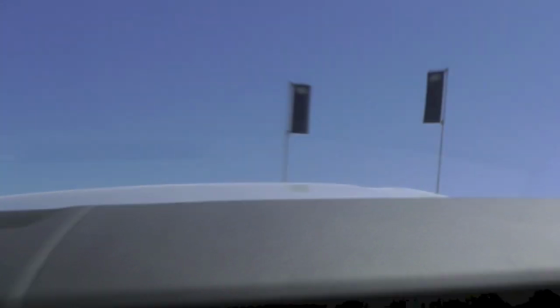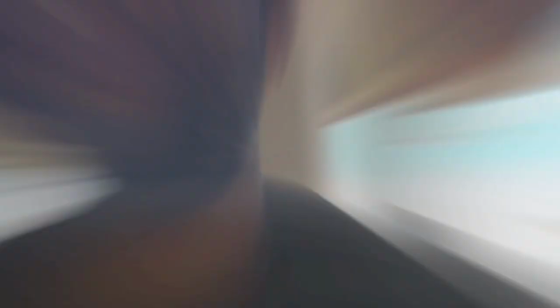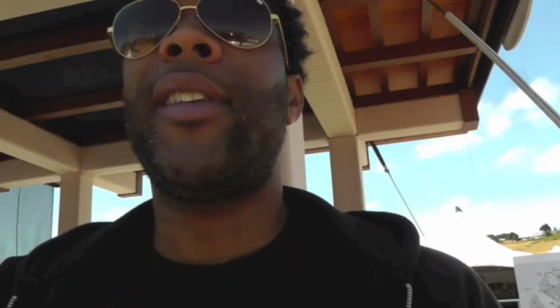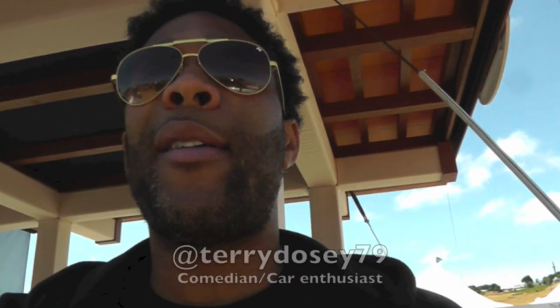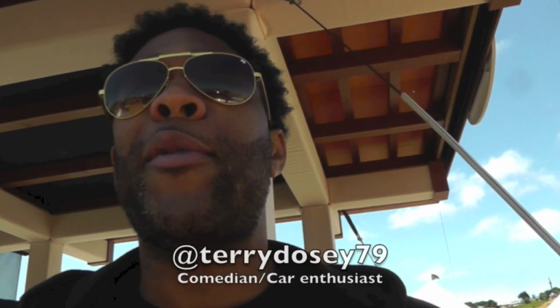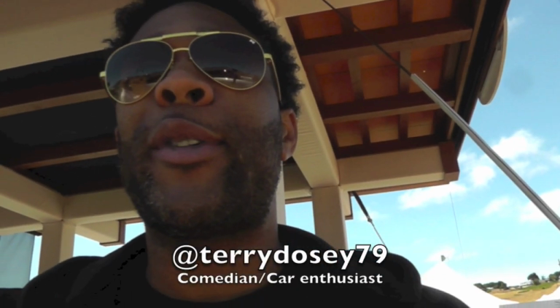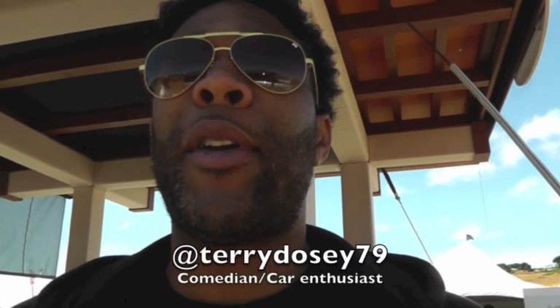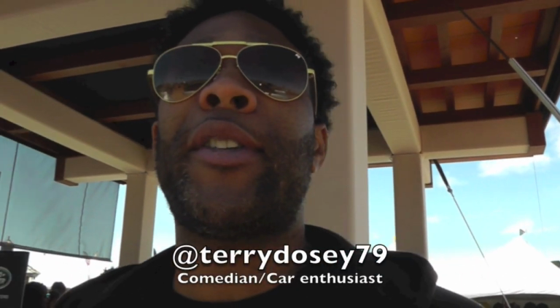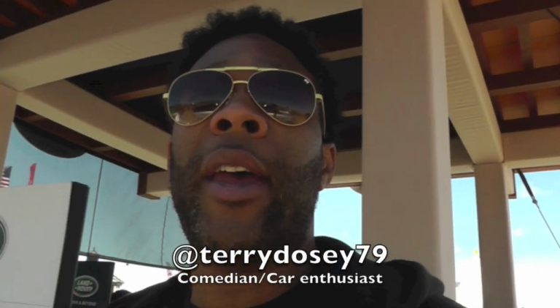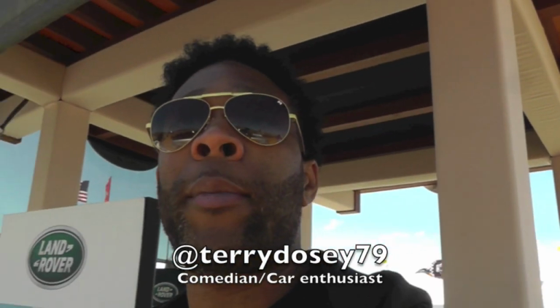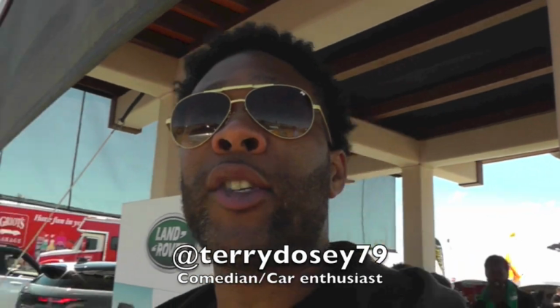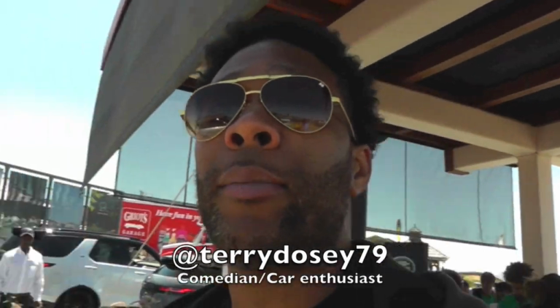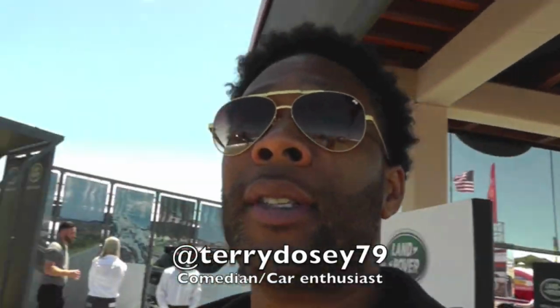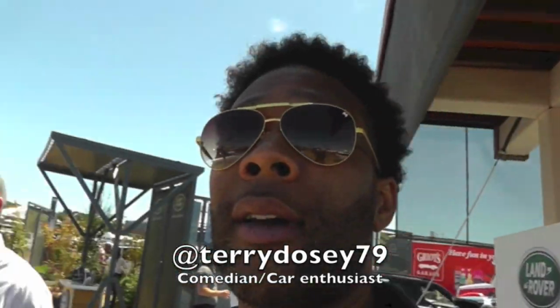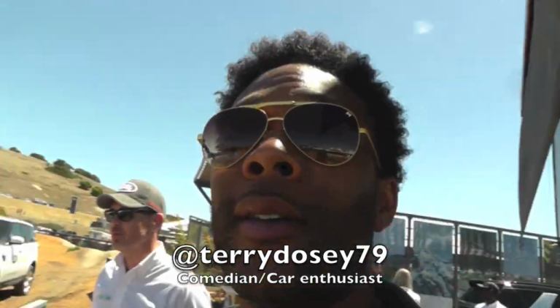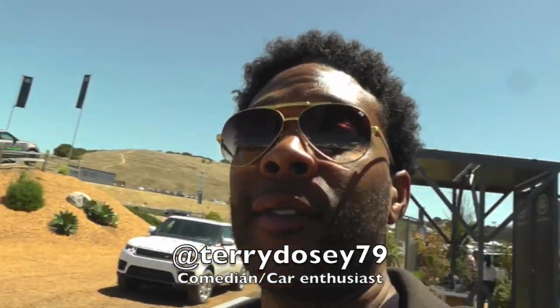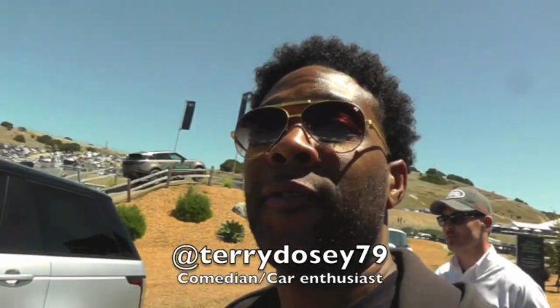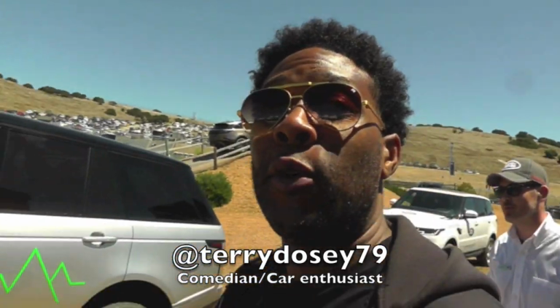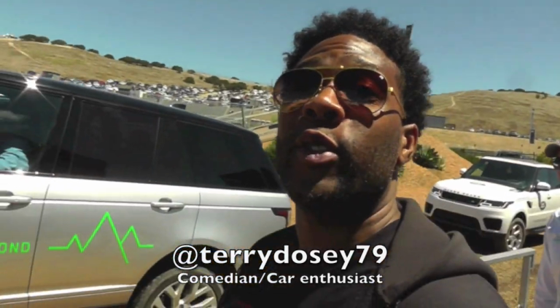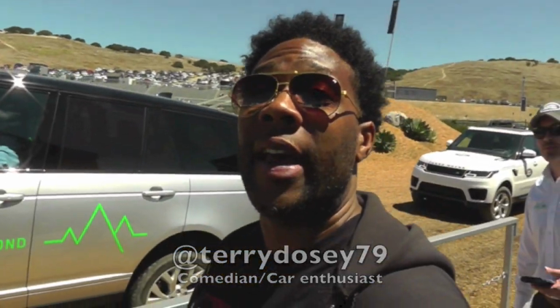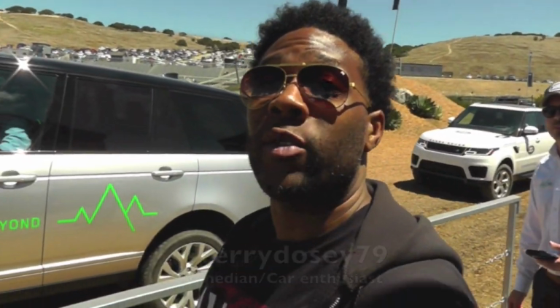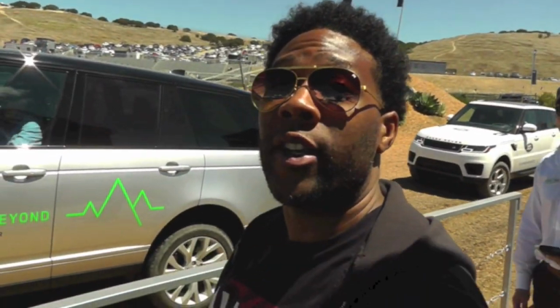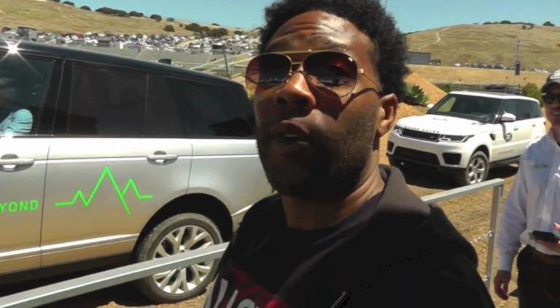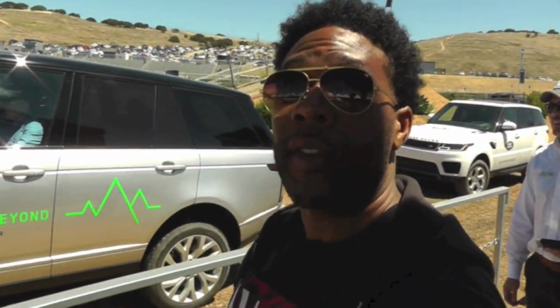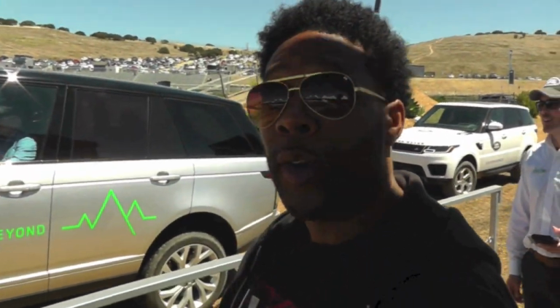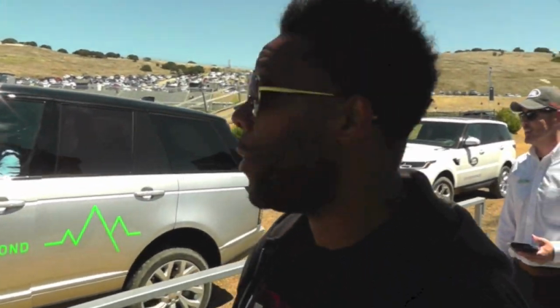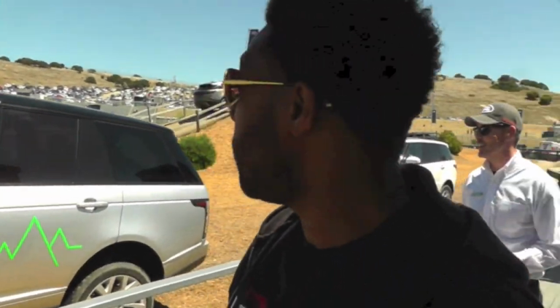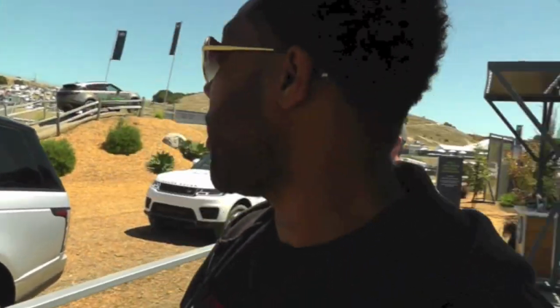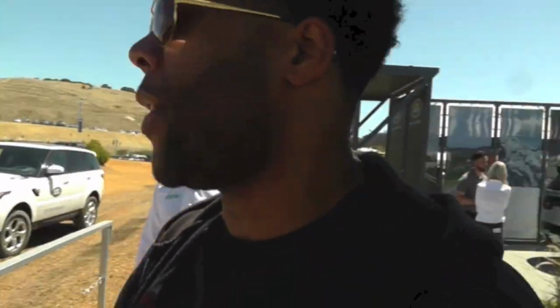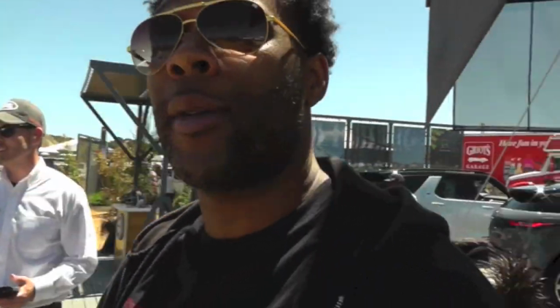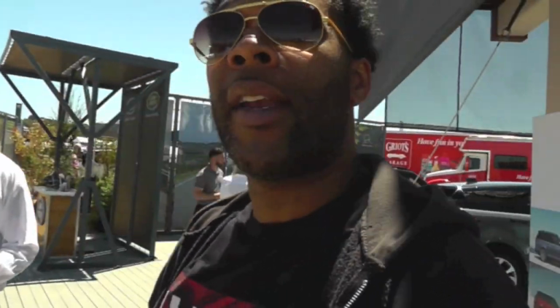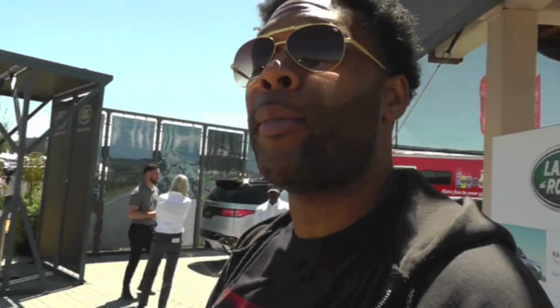Welcome back to the Land Rover experience. We're about to jump in this full-size Range Rover — the one that made the brand famous in my neighborhood.